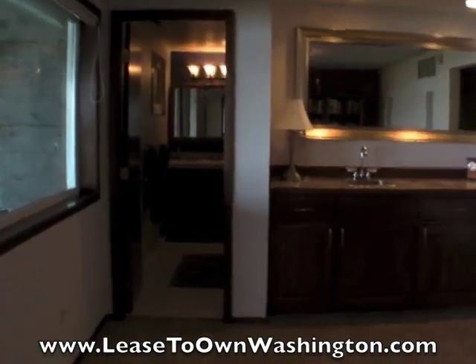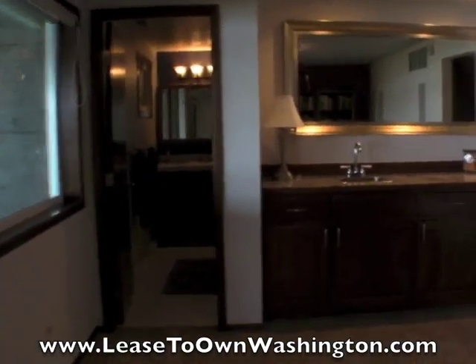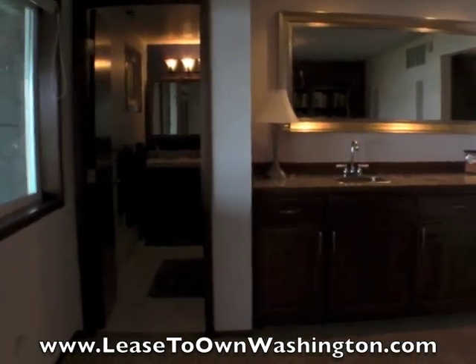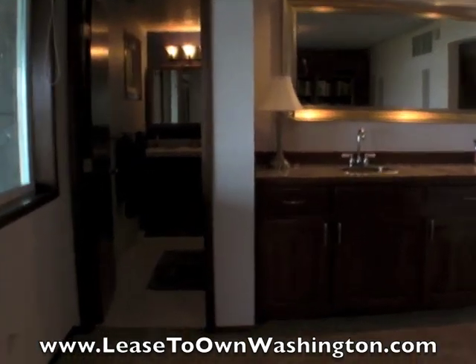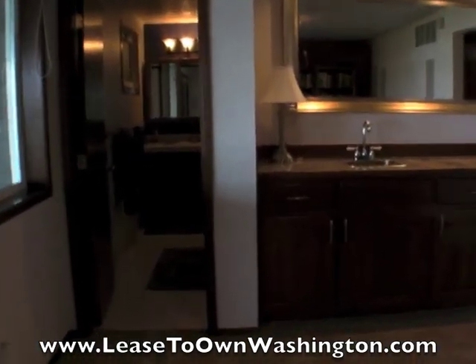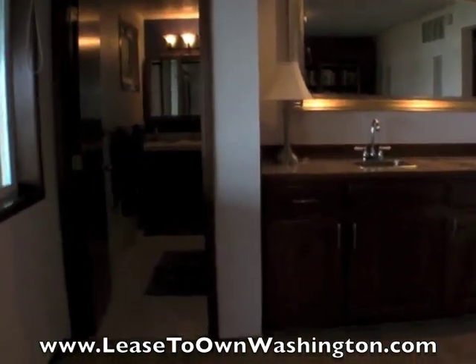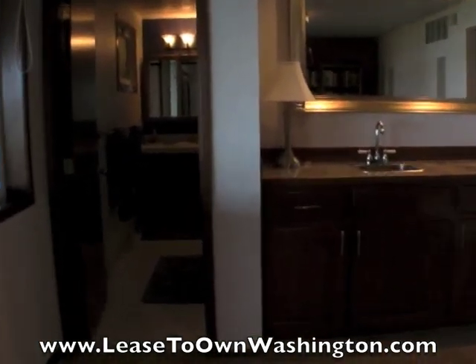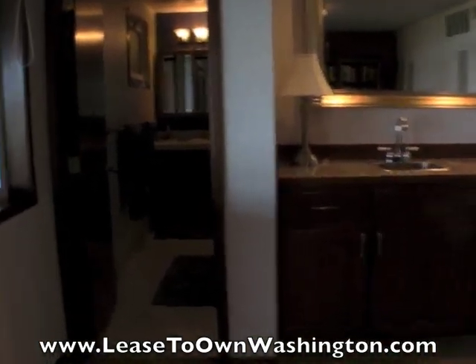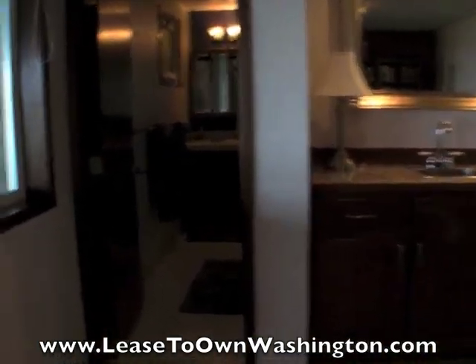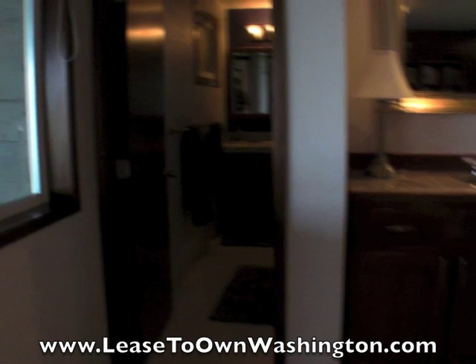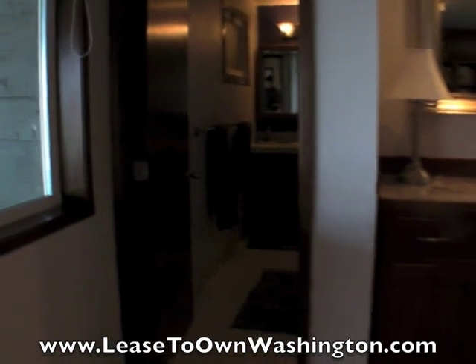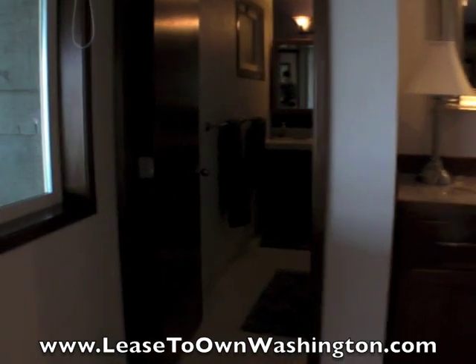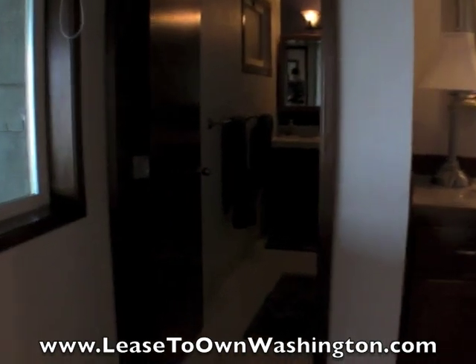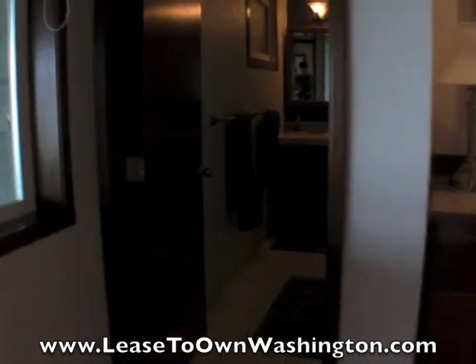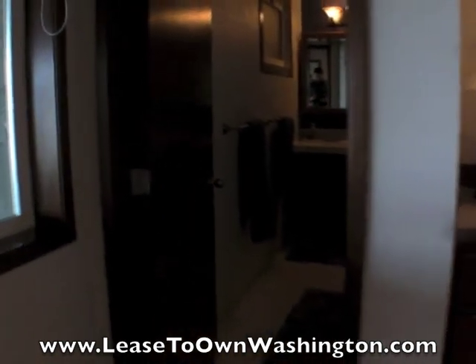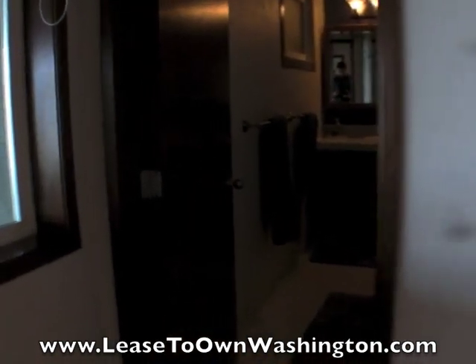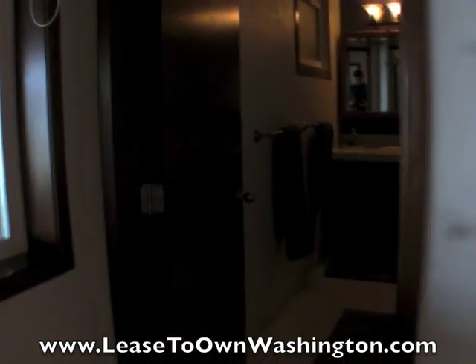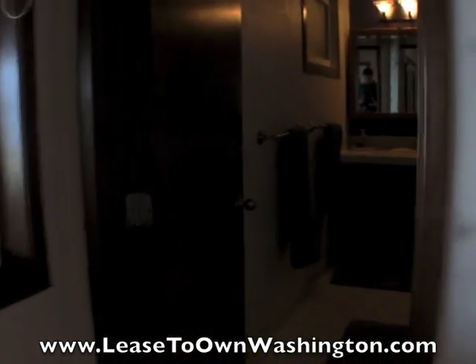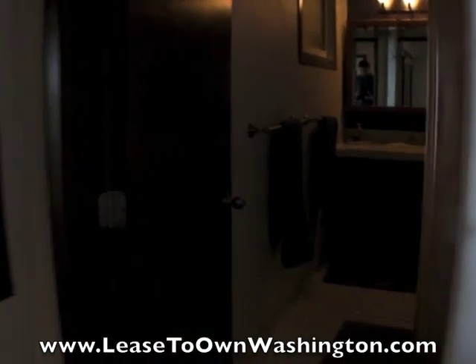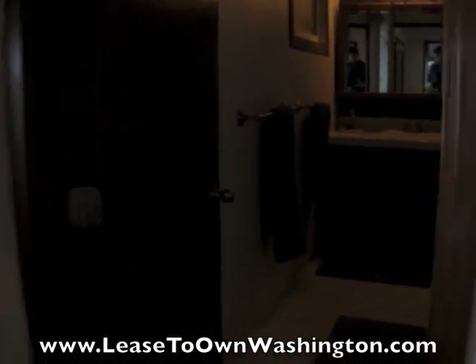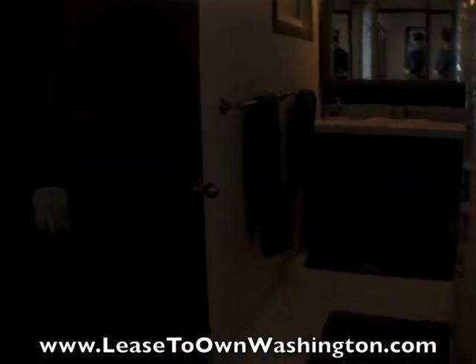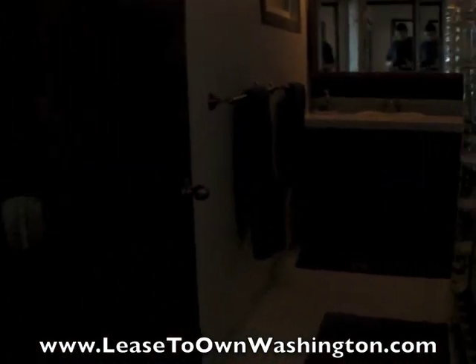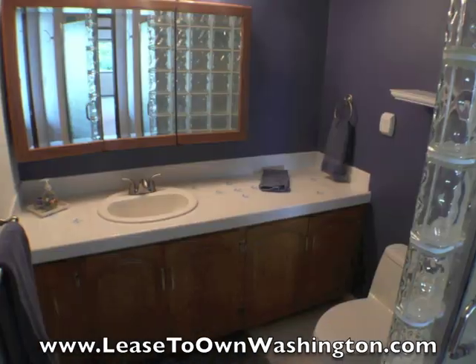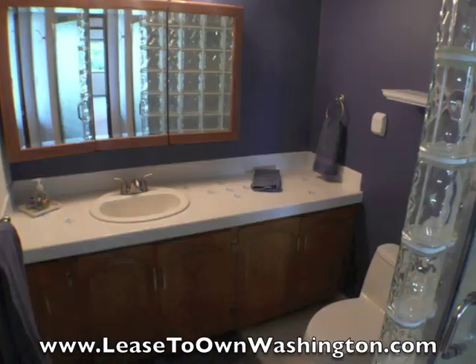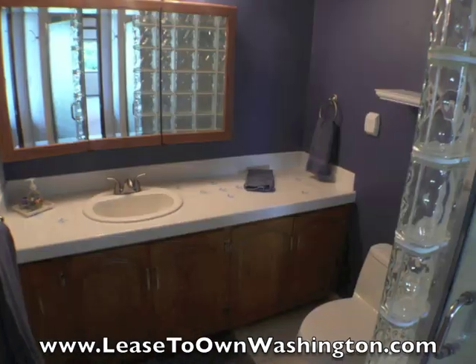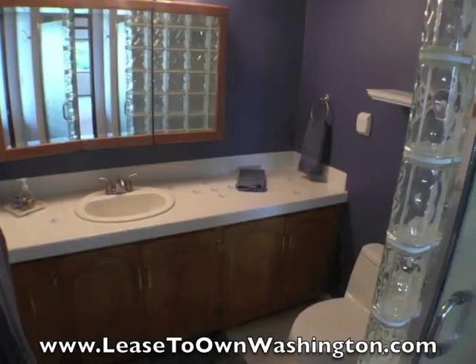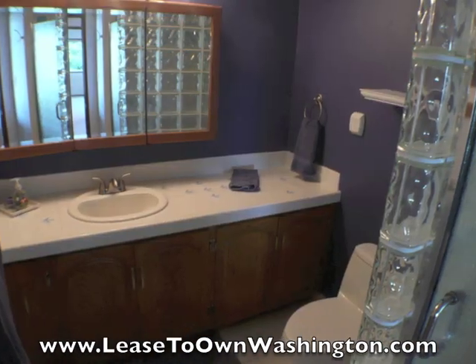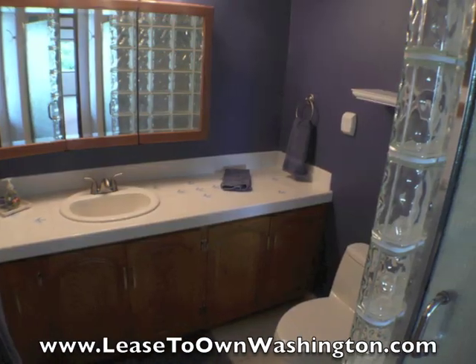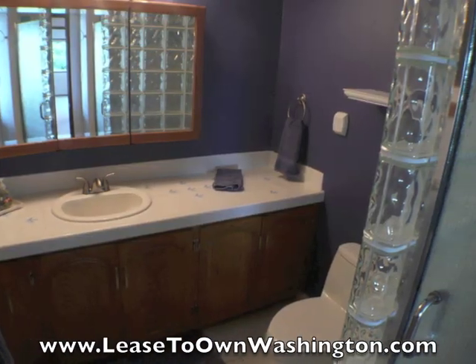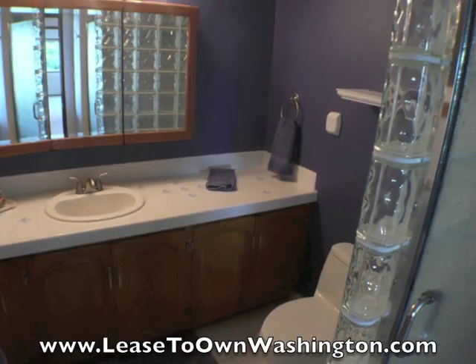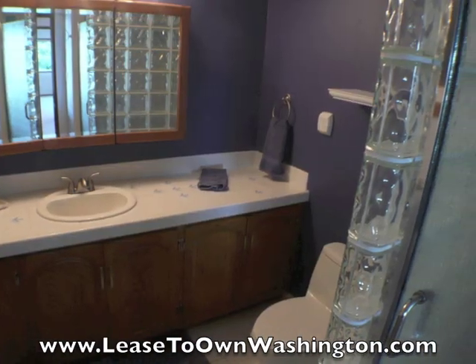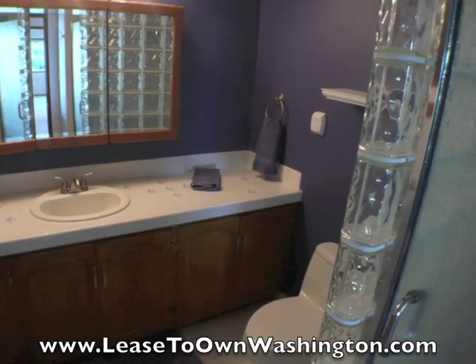Finally, this is the three-quarter bath — the master bath. There's a good look.